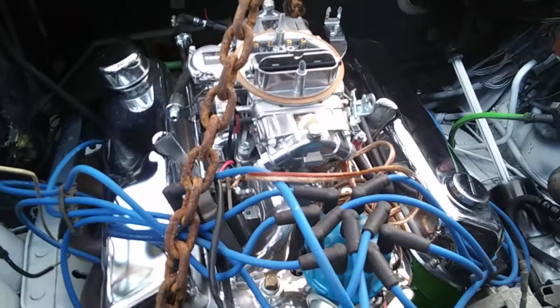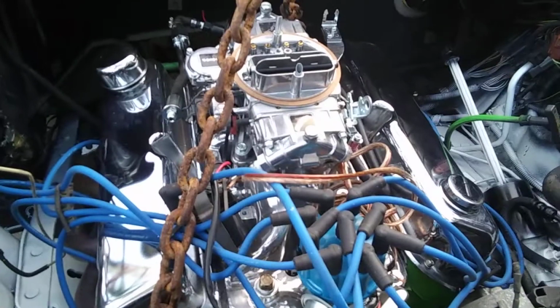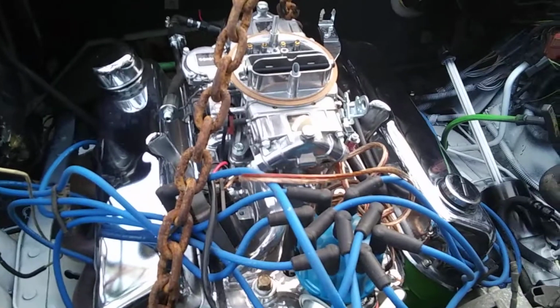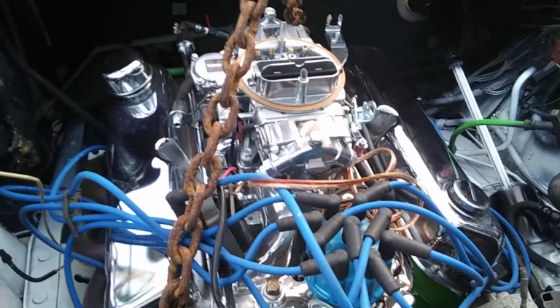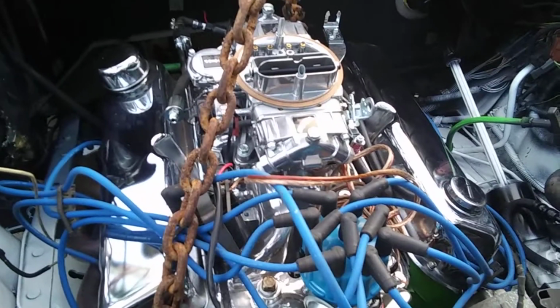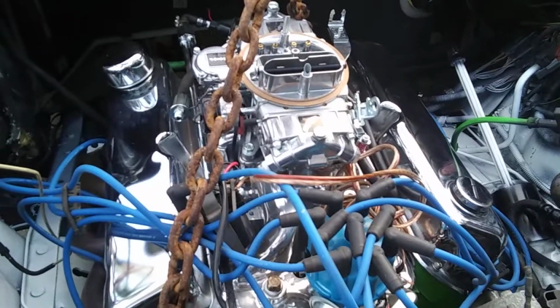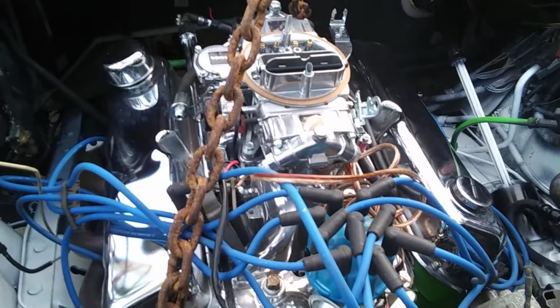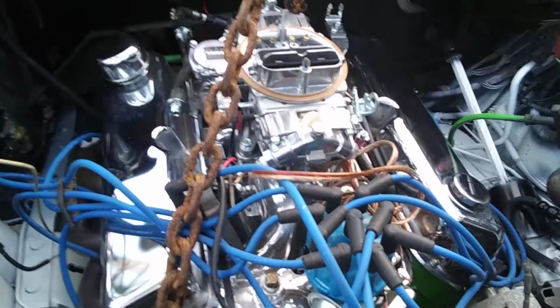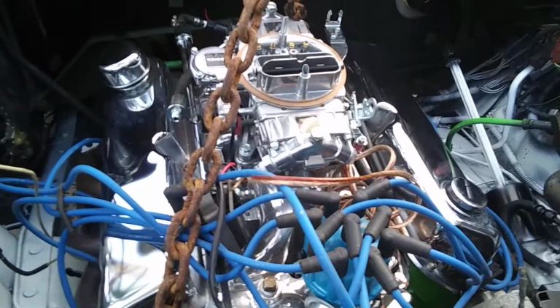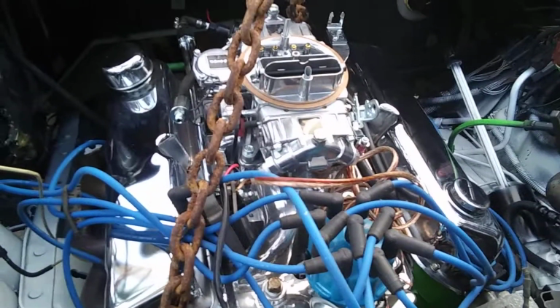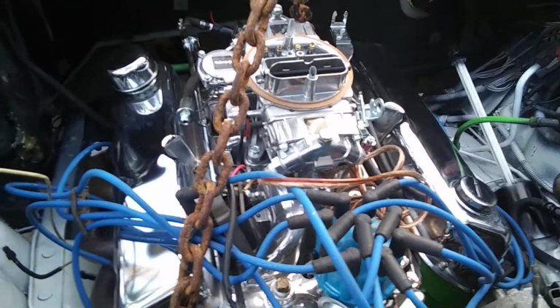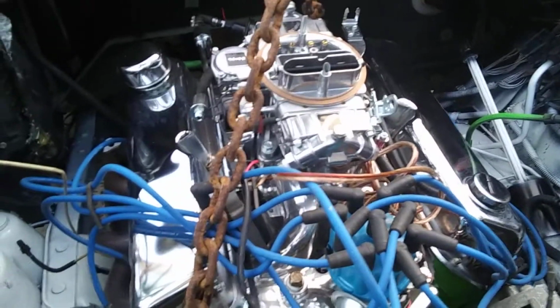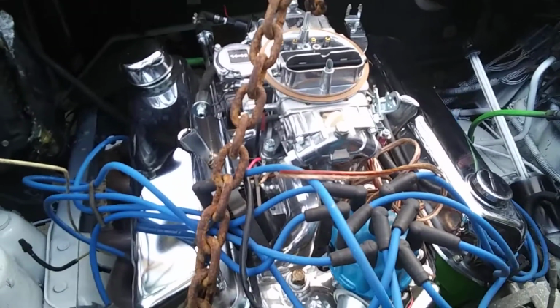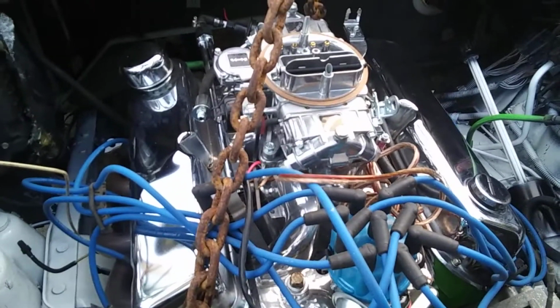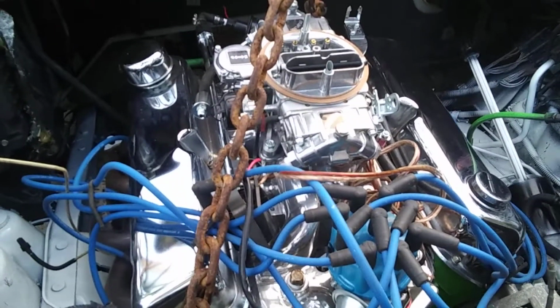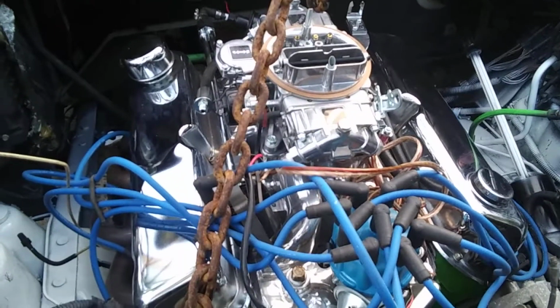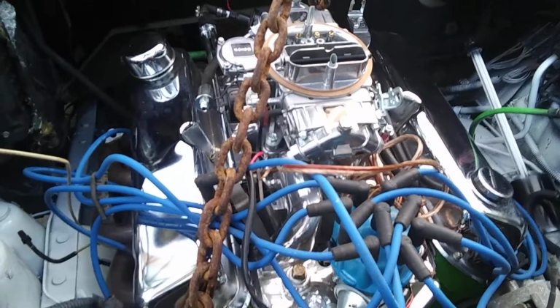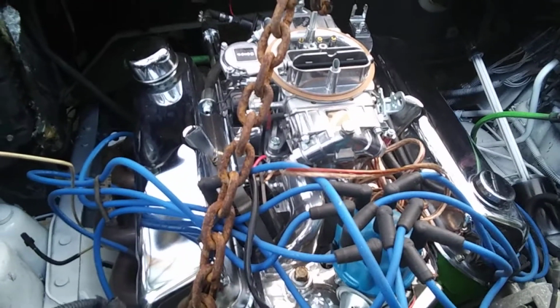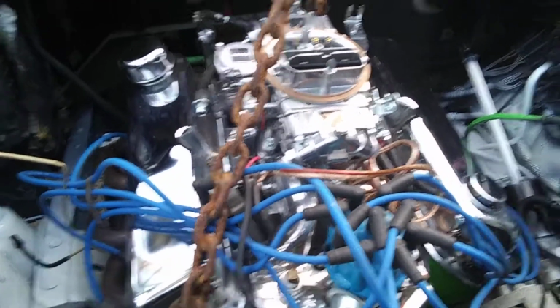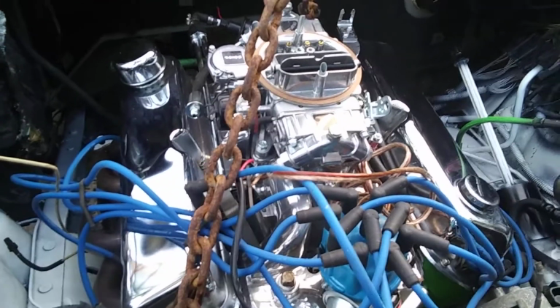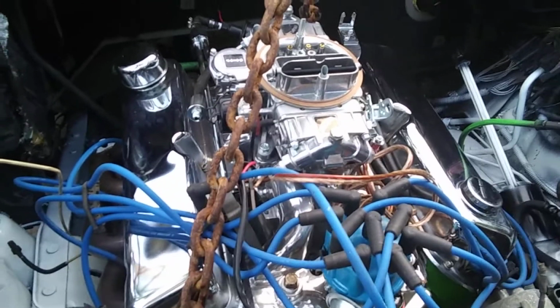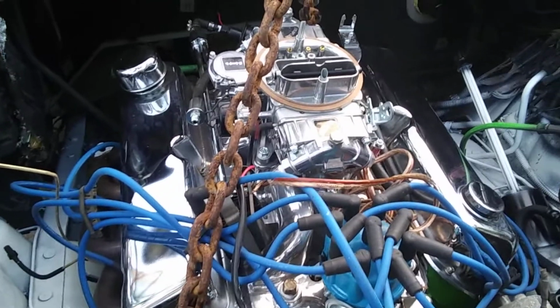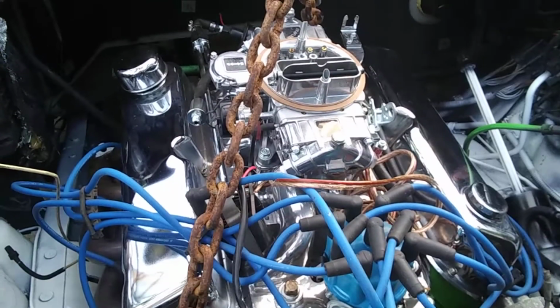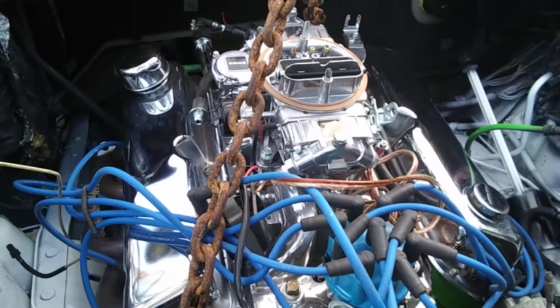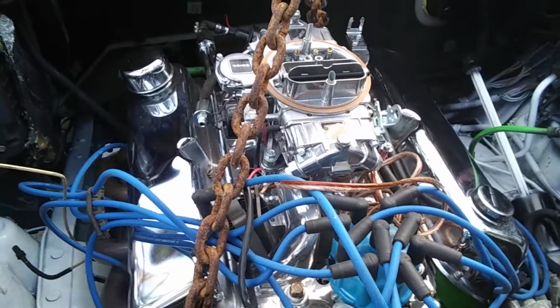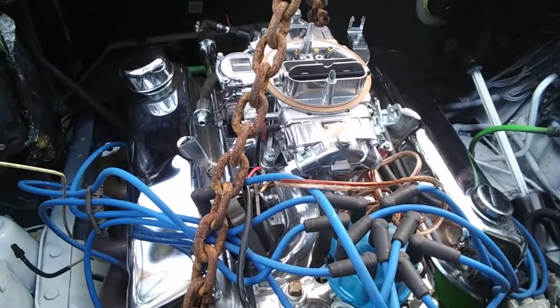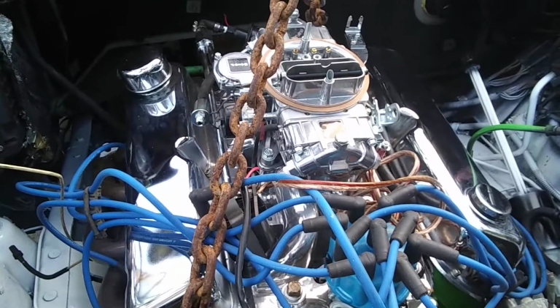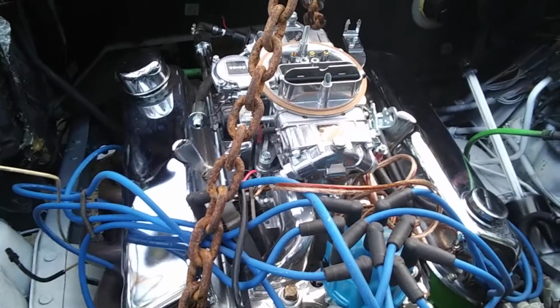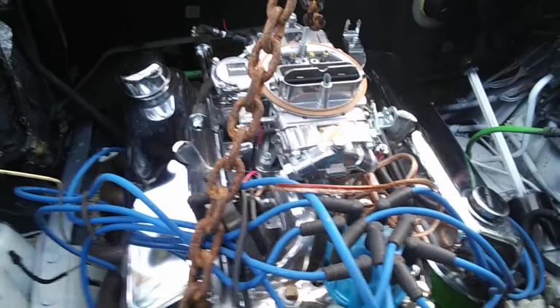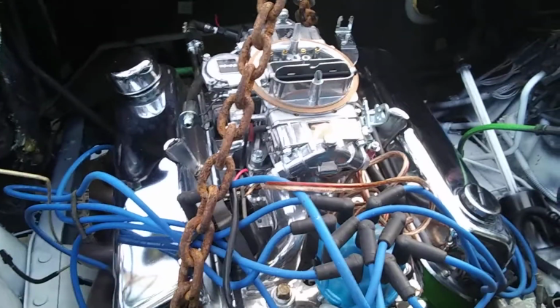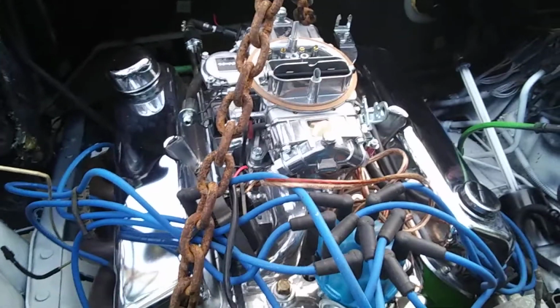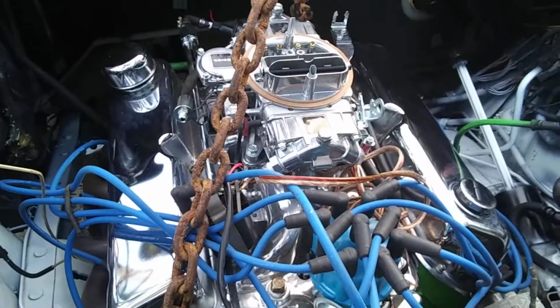It's all stock. Just a line of chrome? Hey, chrome will get you home.